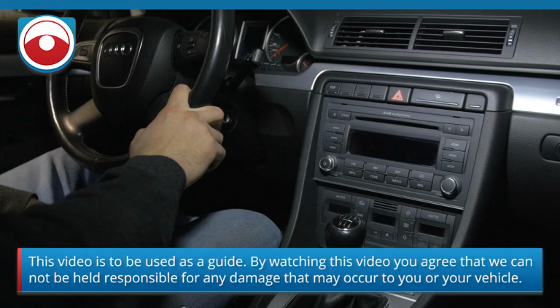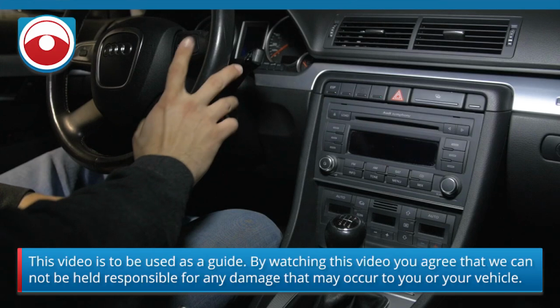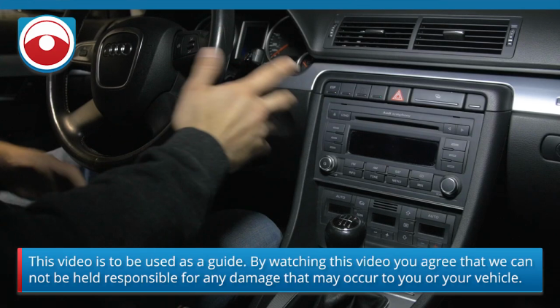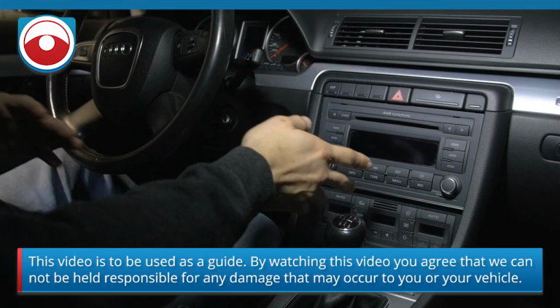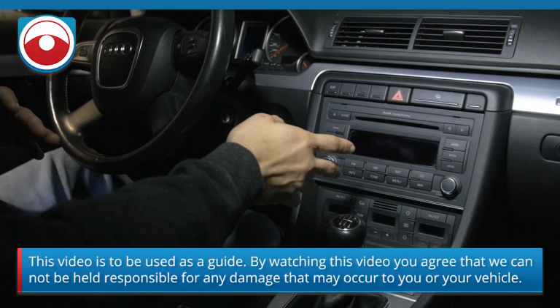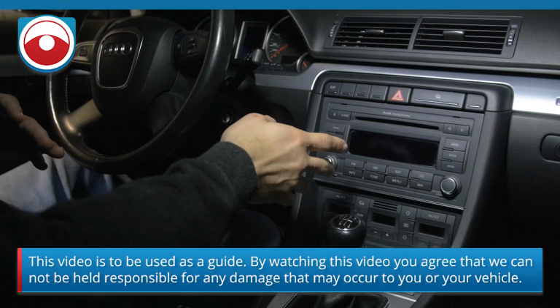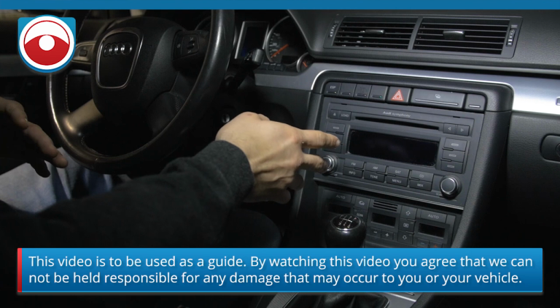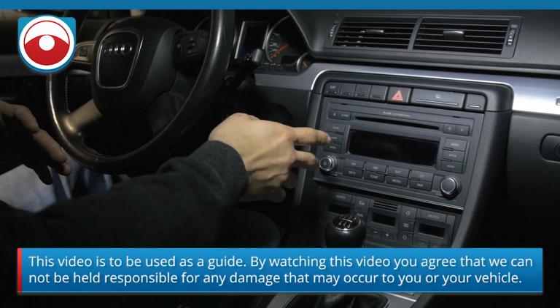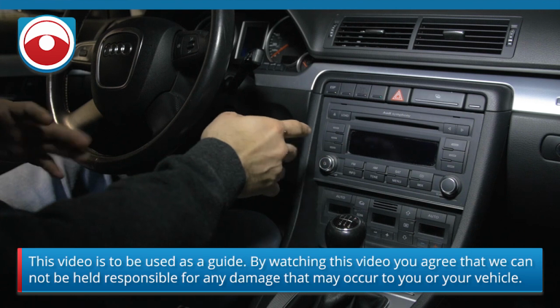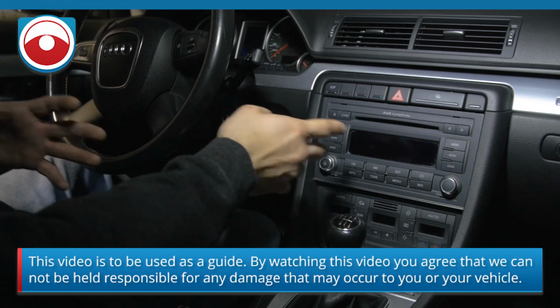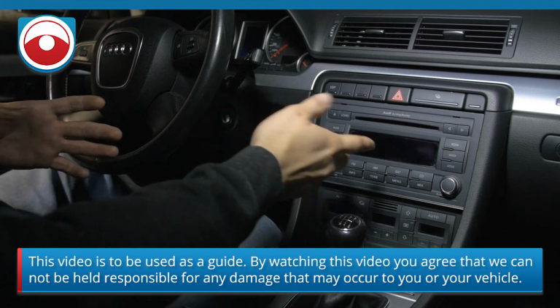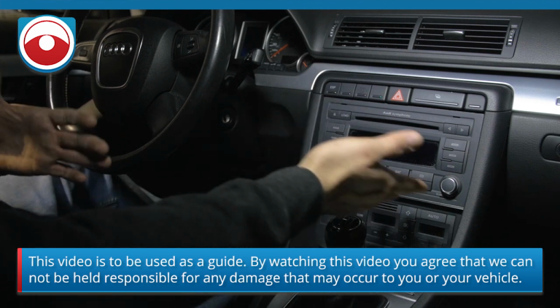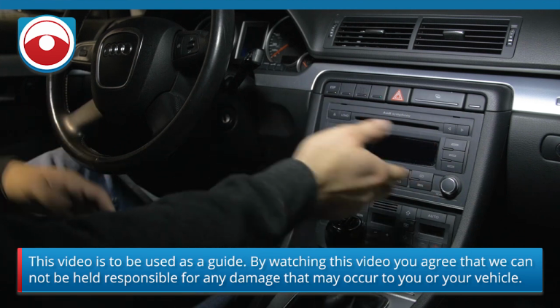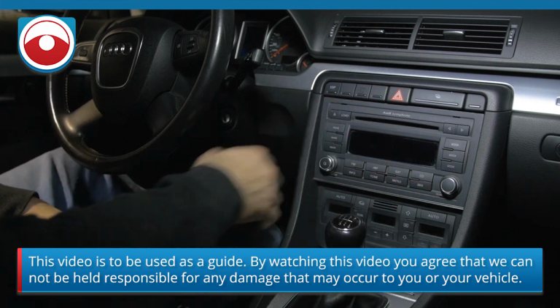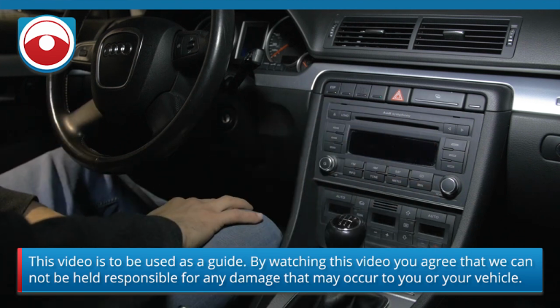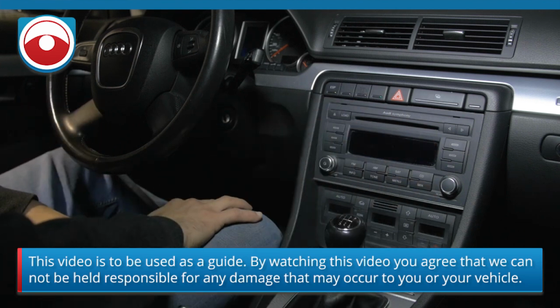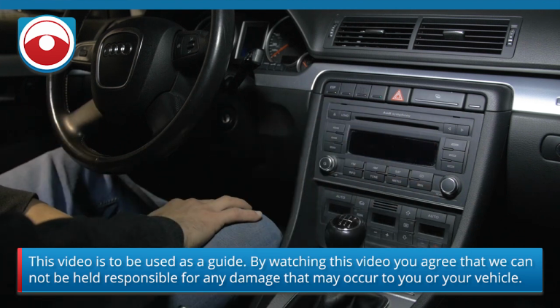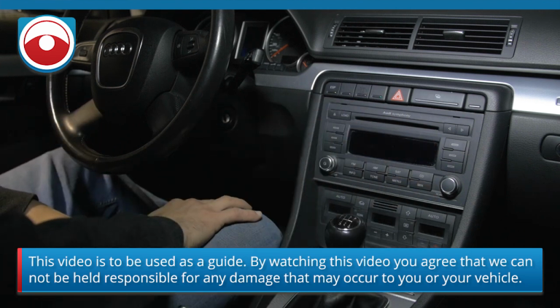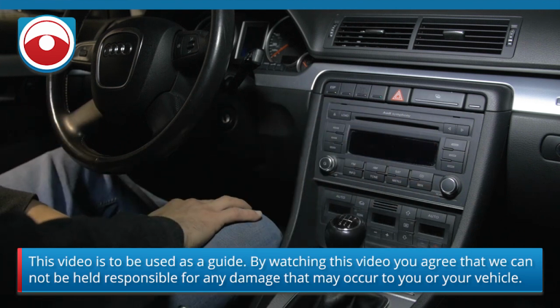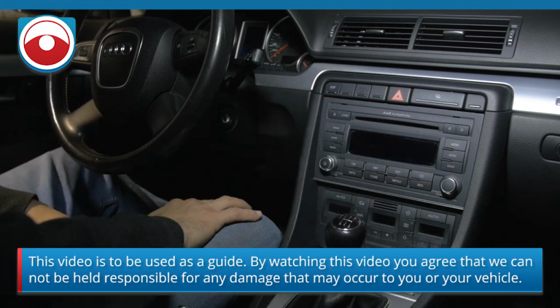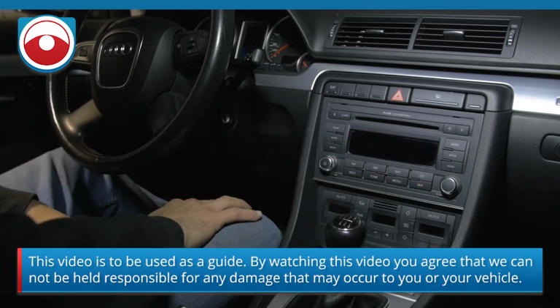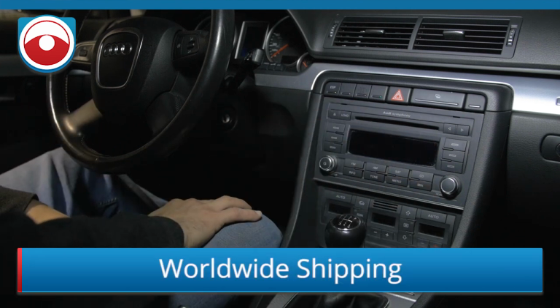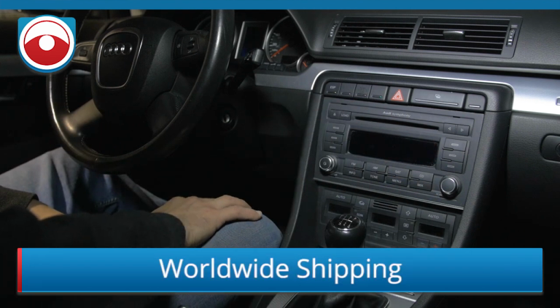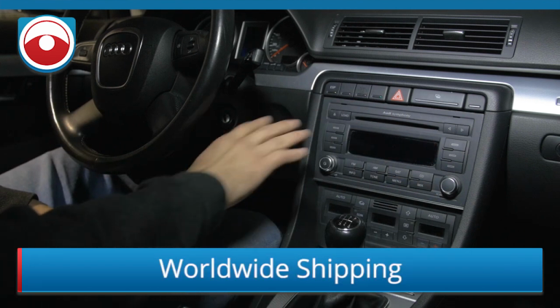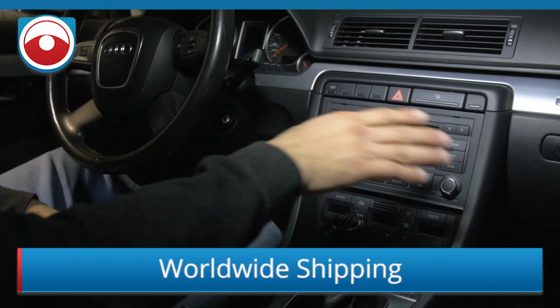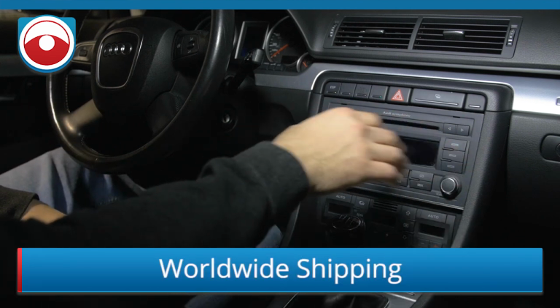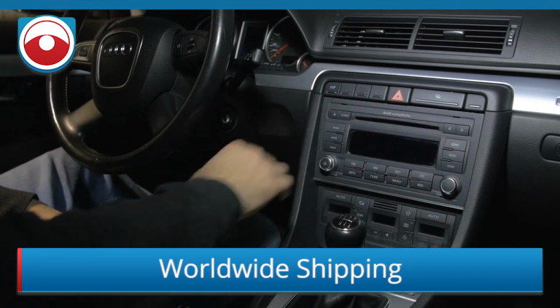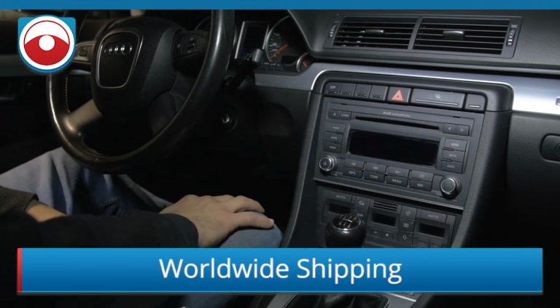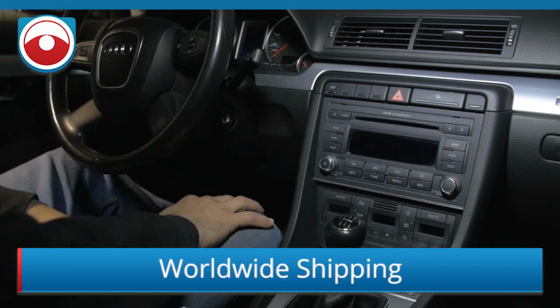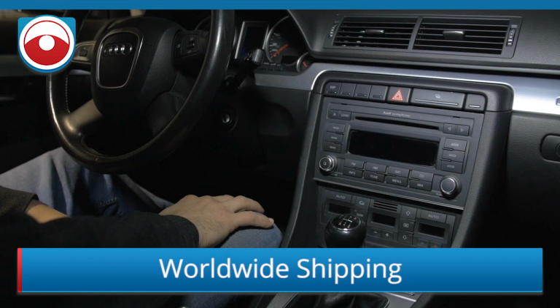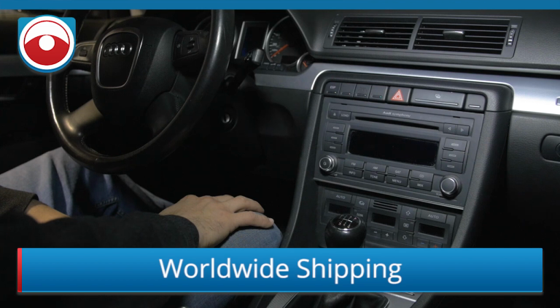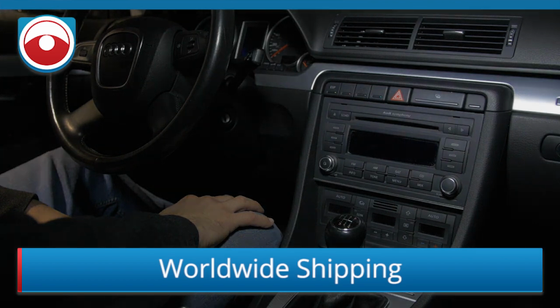First thing you have to do to replace the radio is obviously take out the old factory one. Here's a clip from our radio removal video.